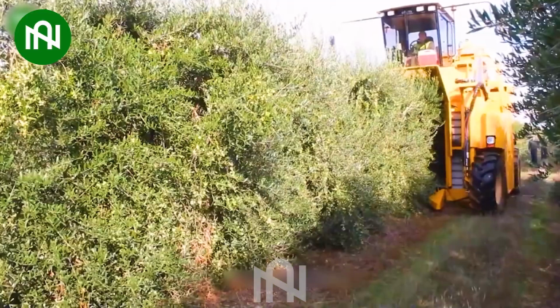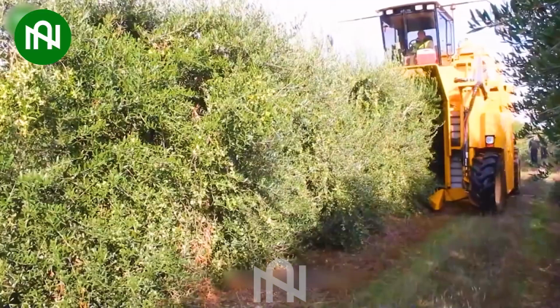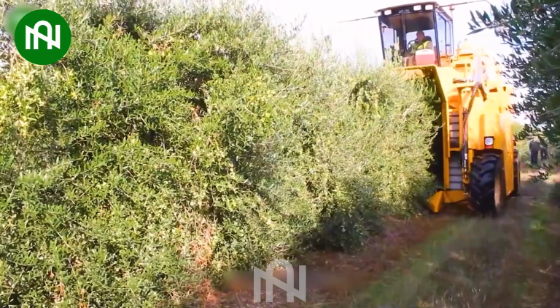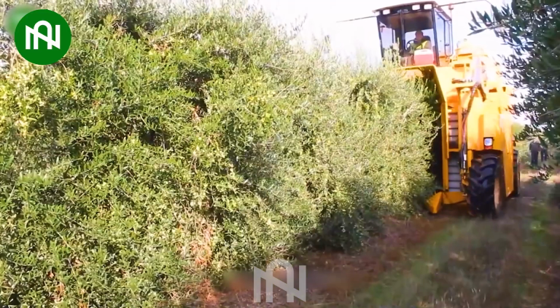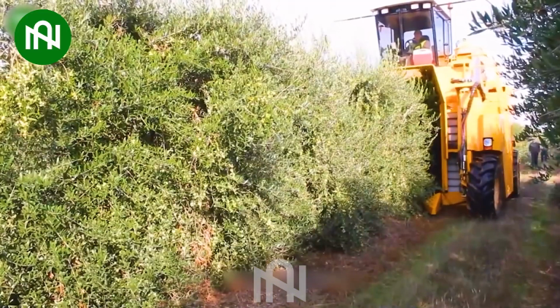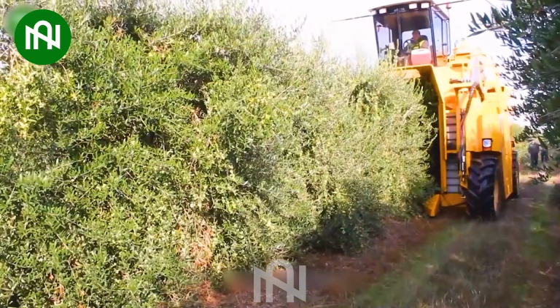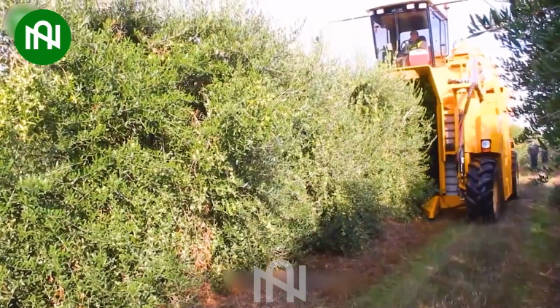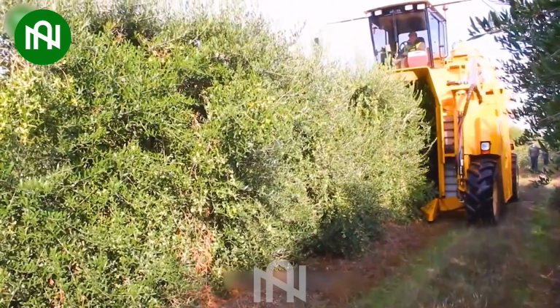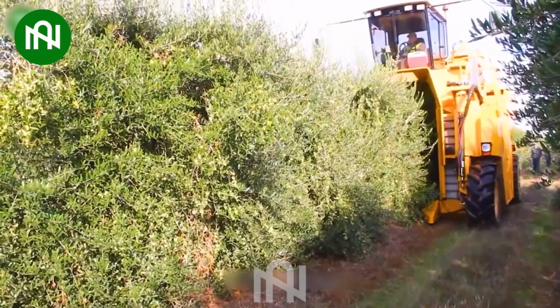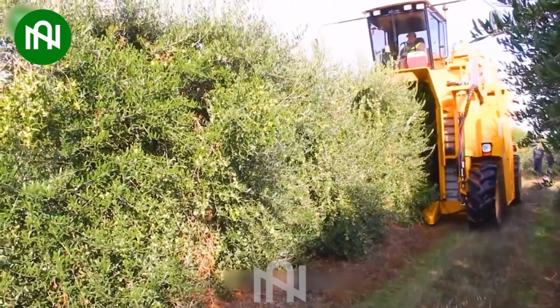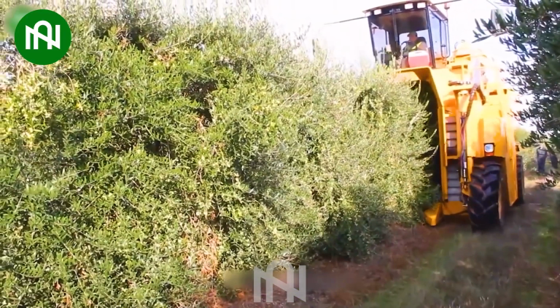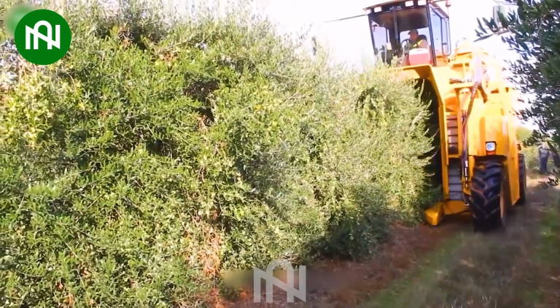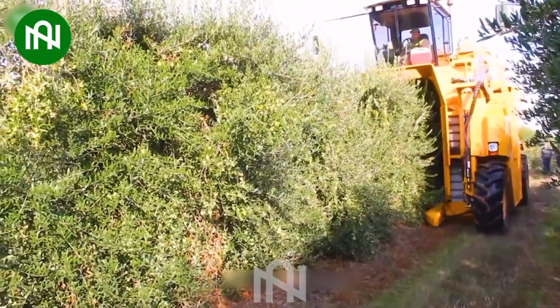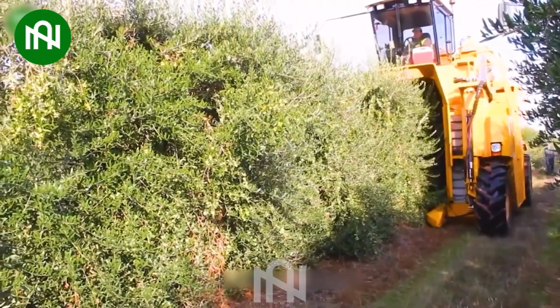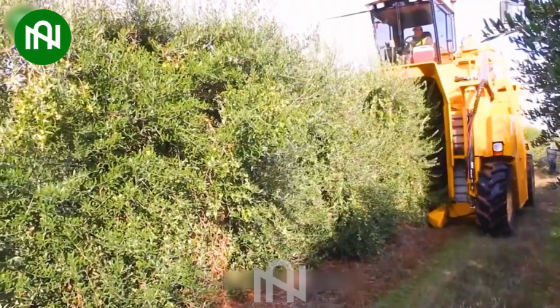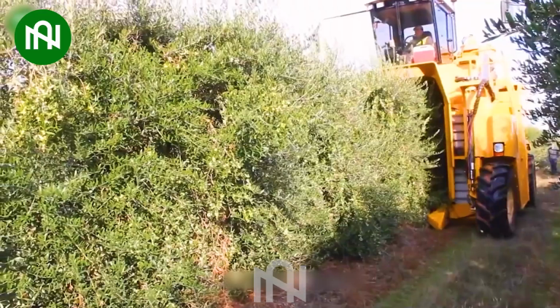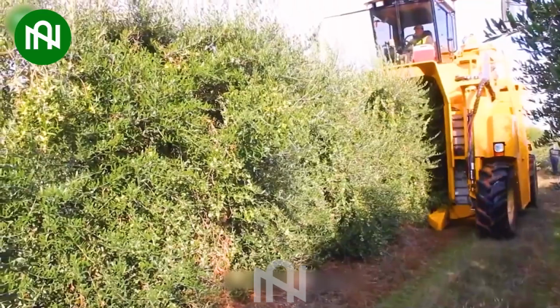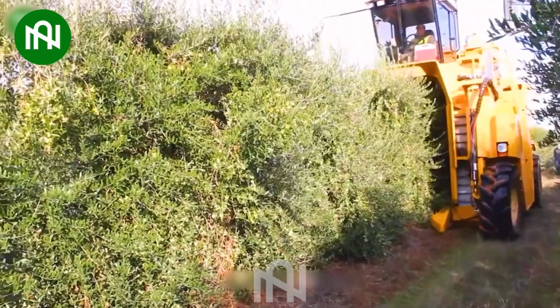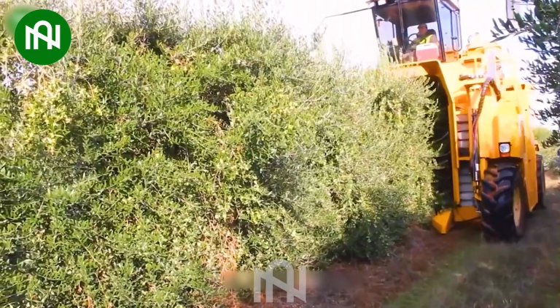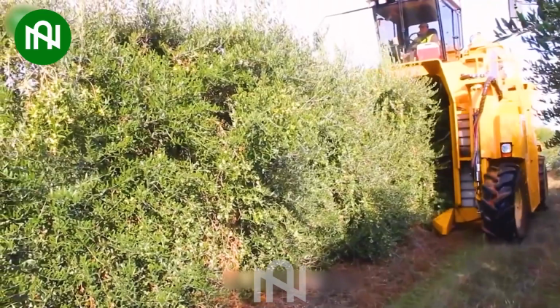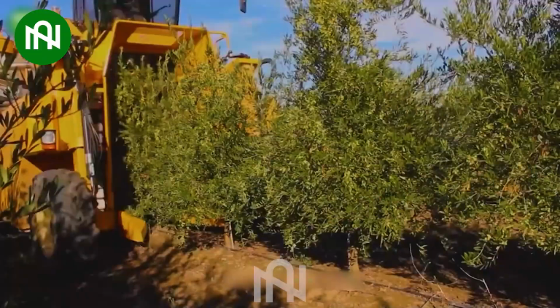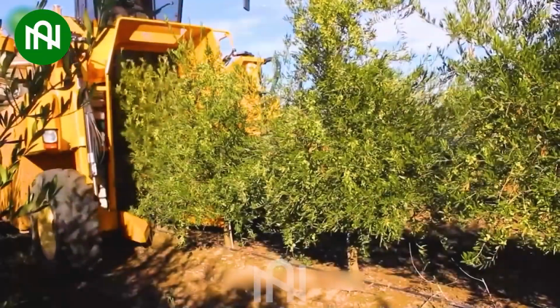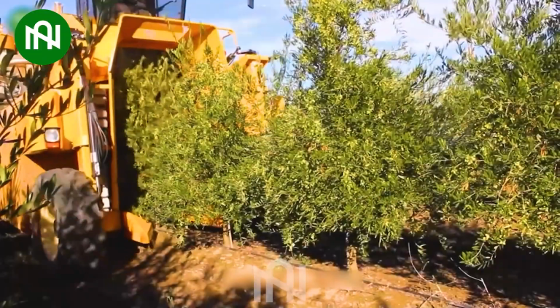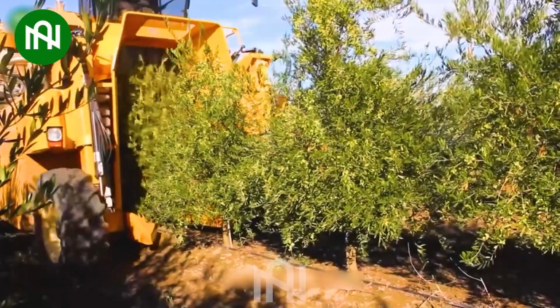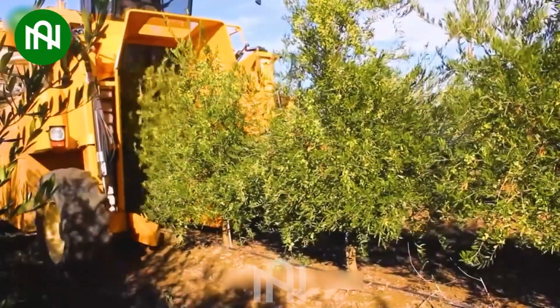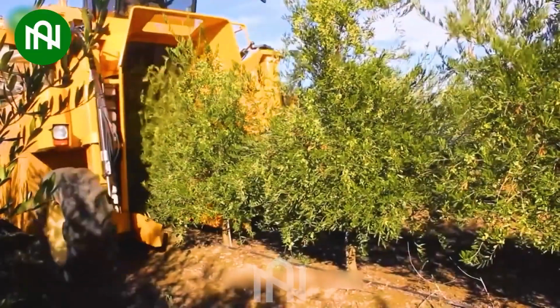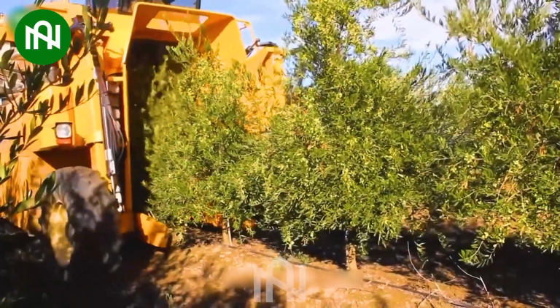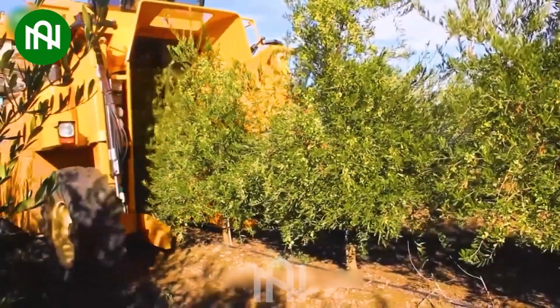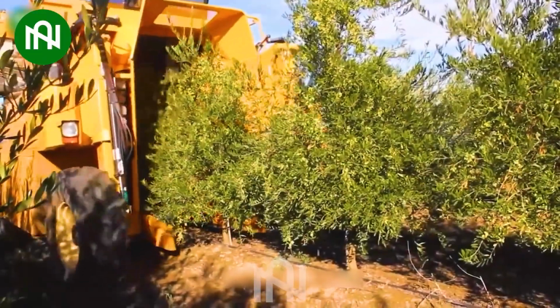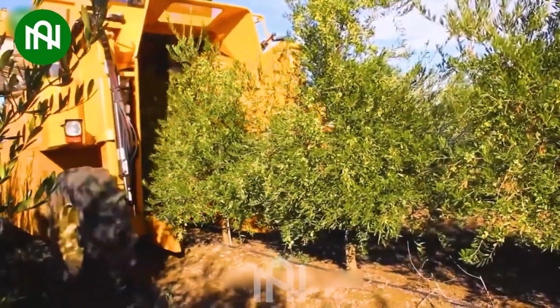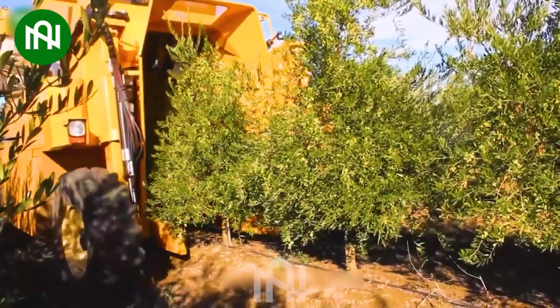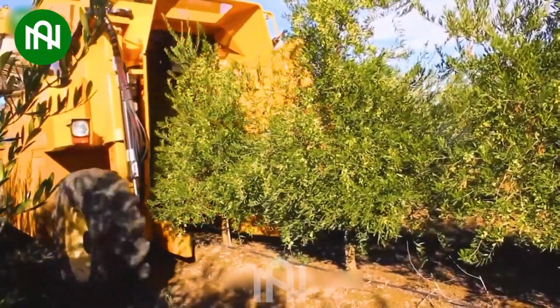An olive harvester, akin to a diligent picker, brings in the bountiful fruits of the Mediterranean.